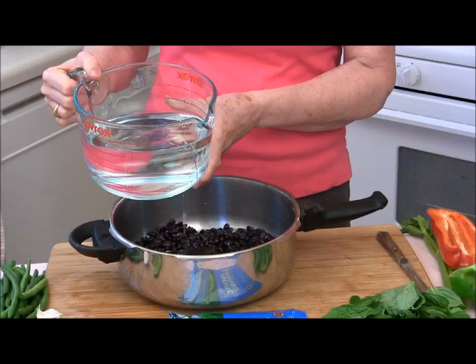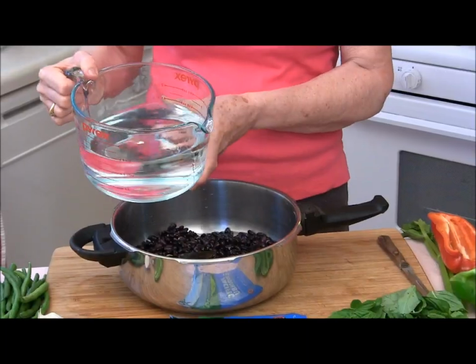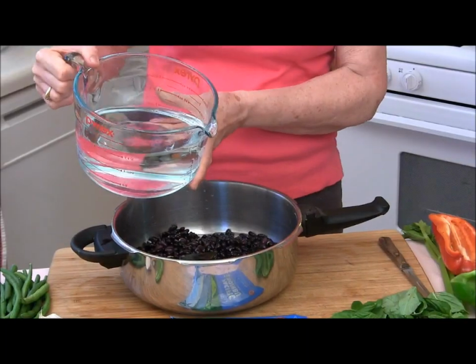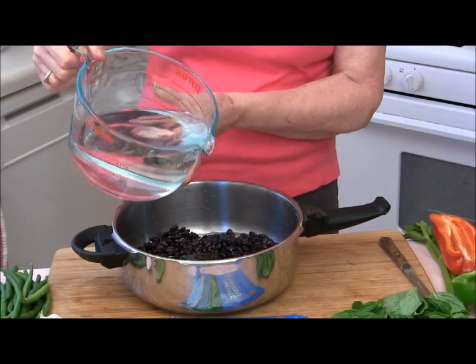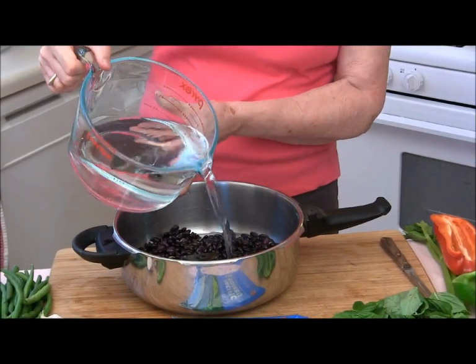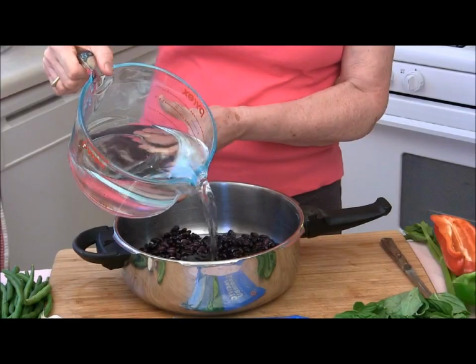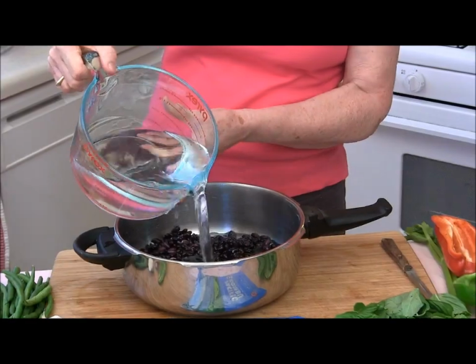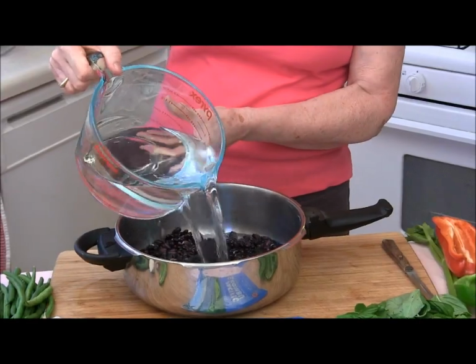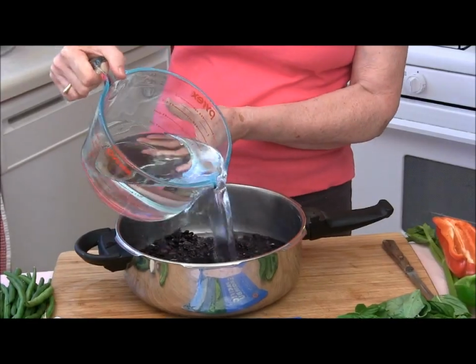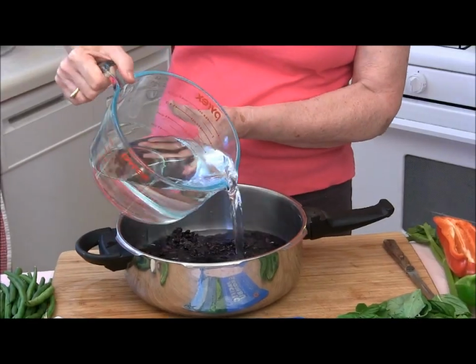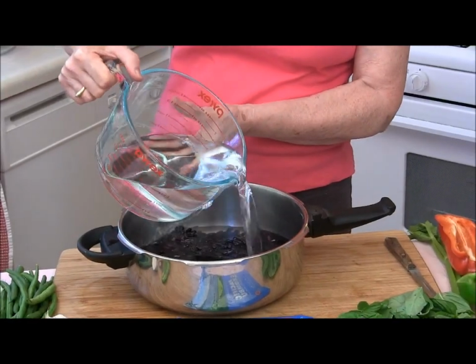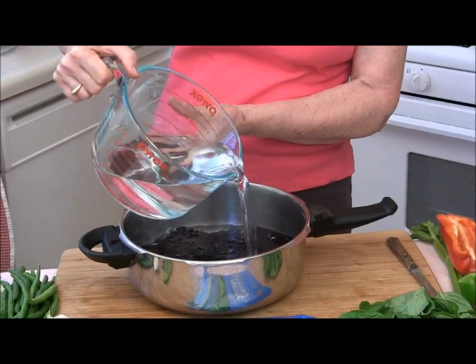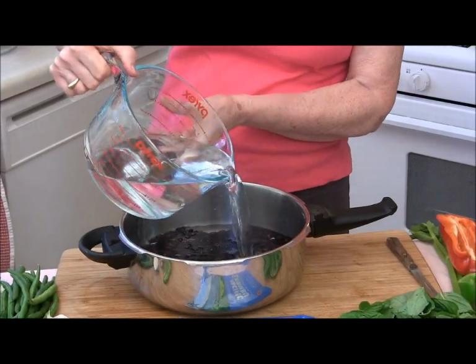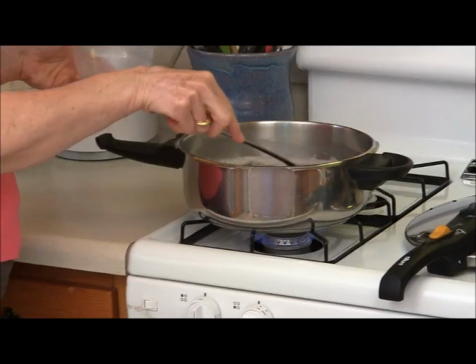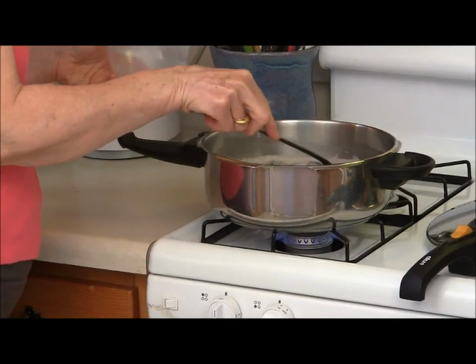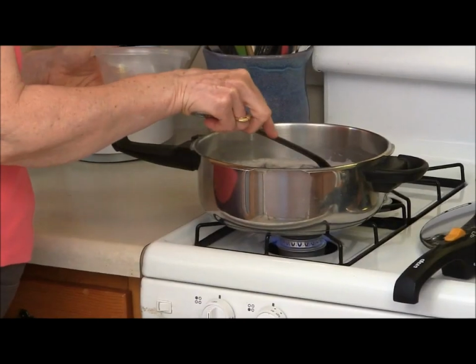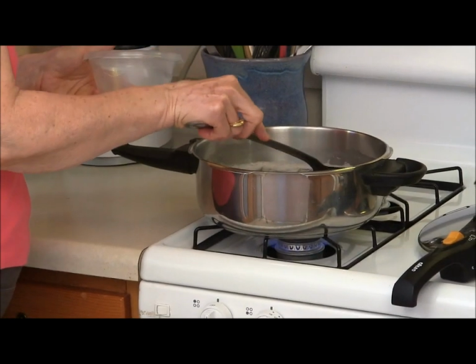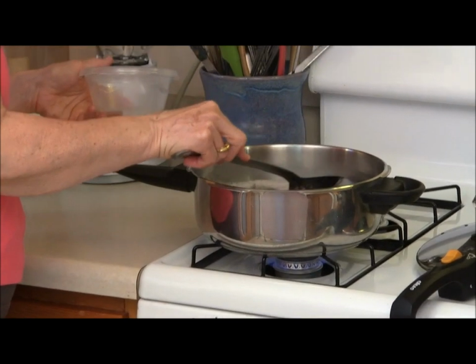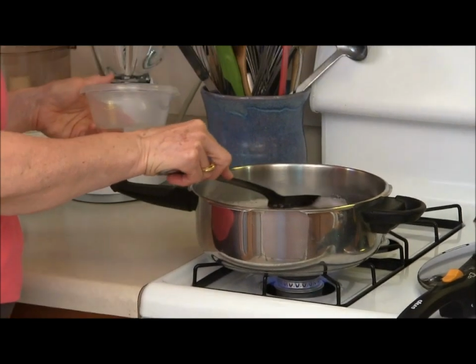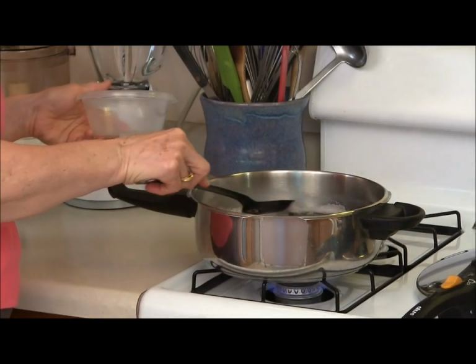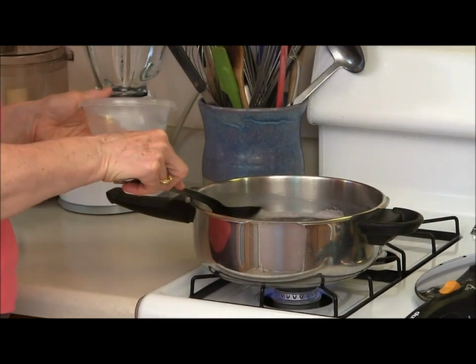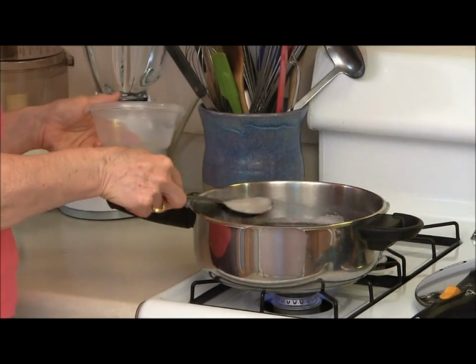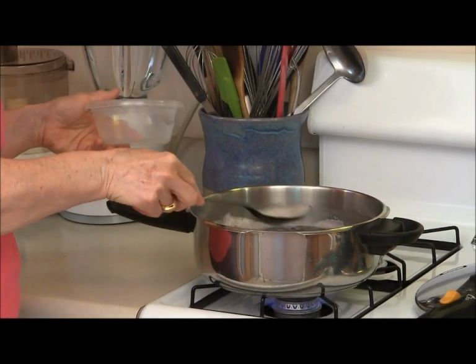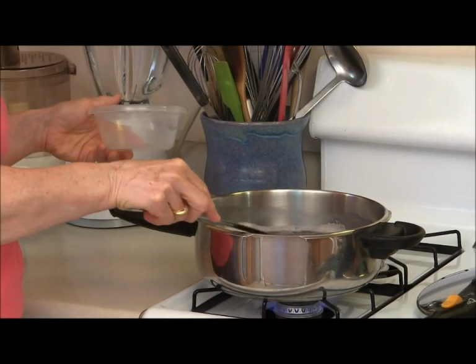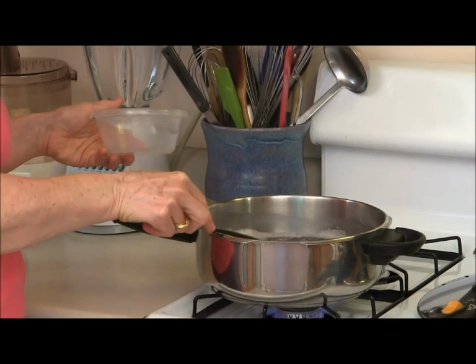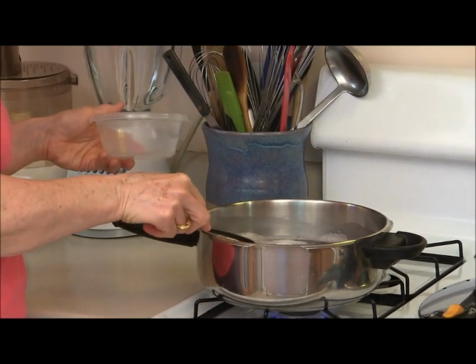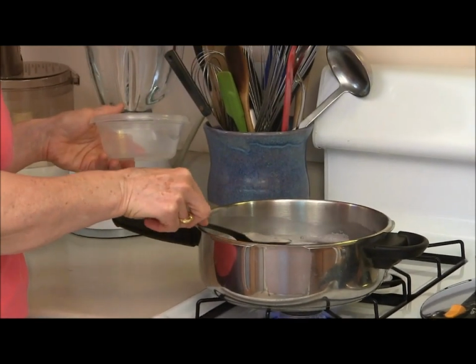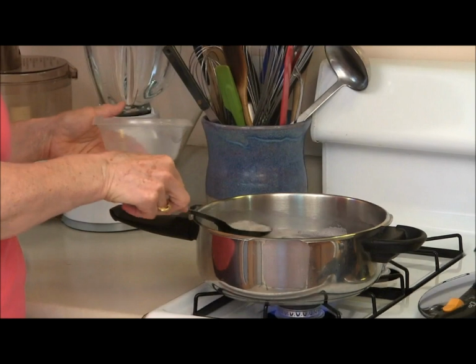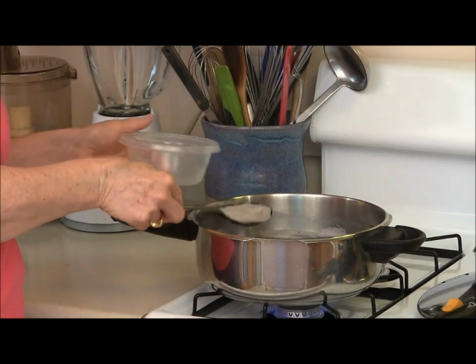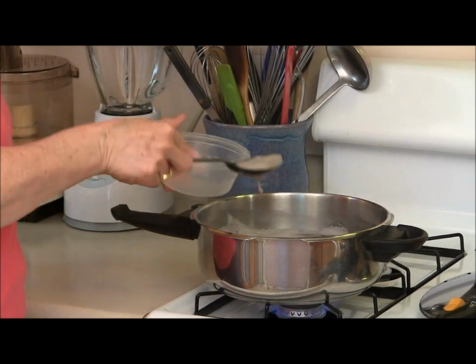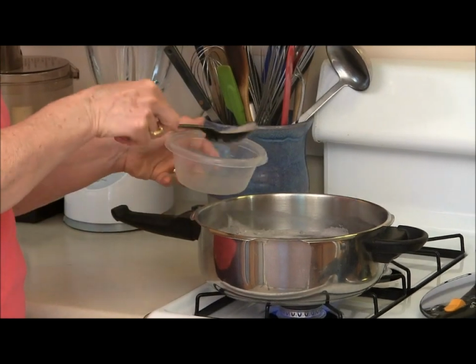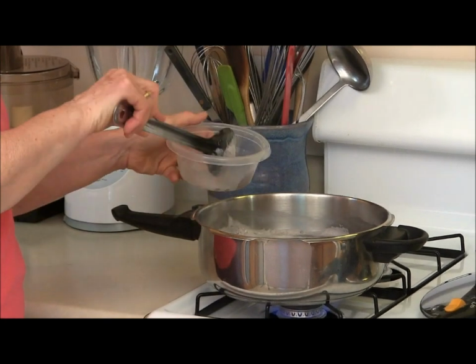Now I'm going to add water just to cover the beans. Here are my black beans — they have come to a boil and I'm going to skim the foam.